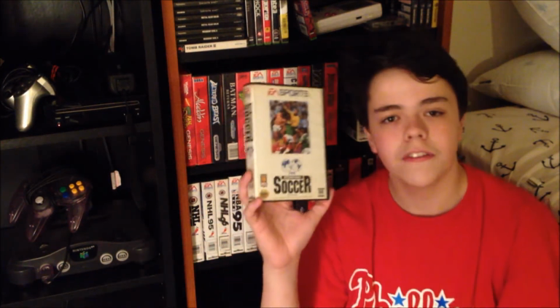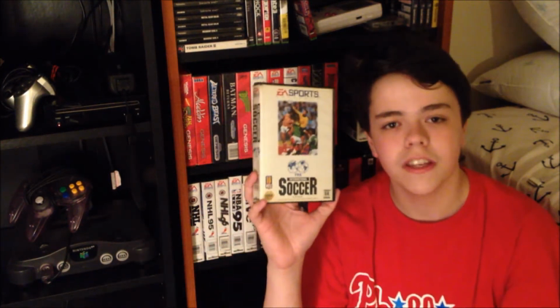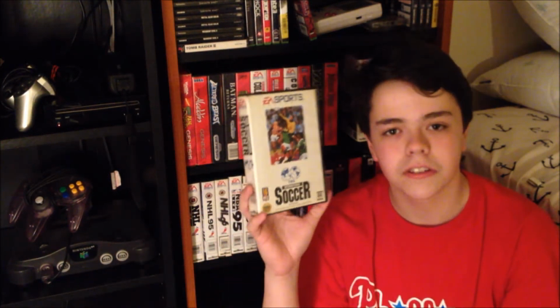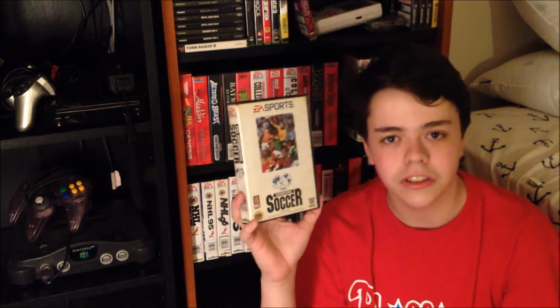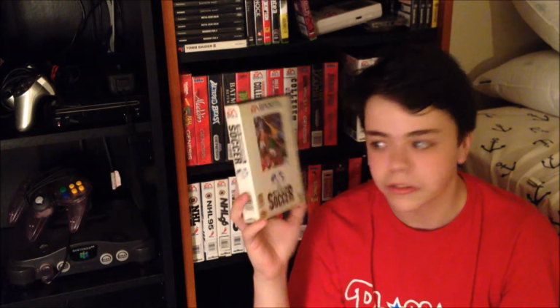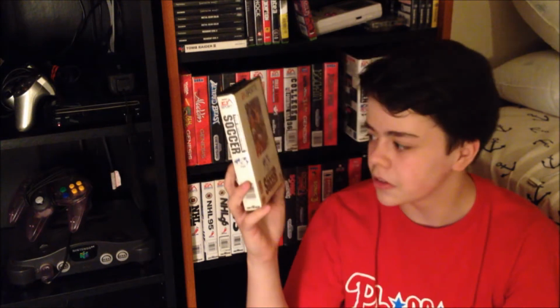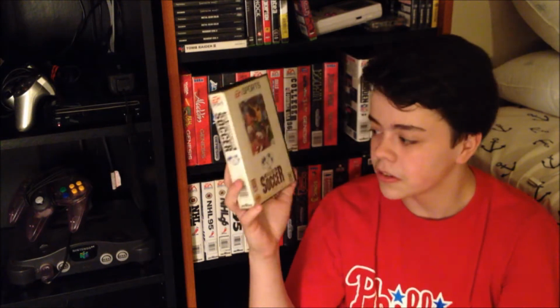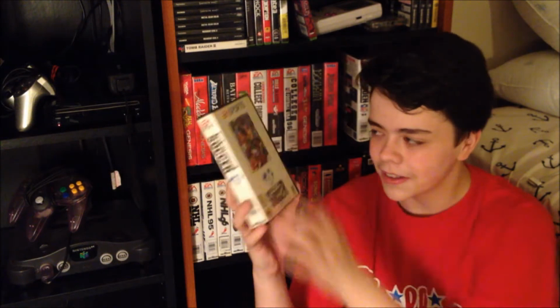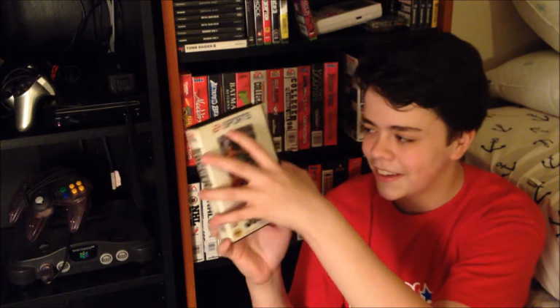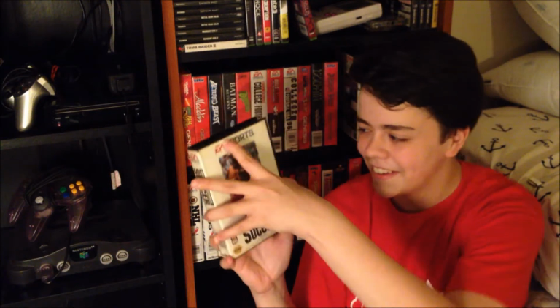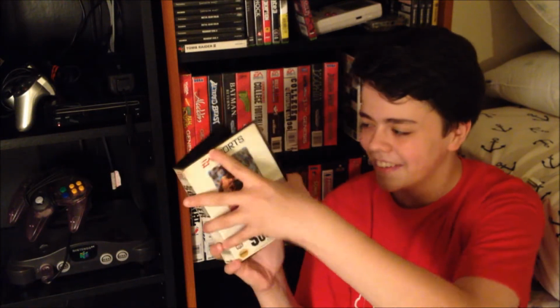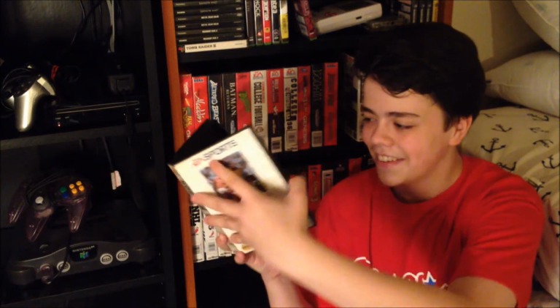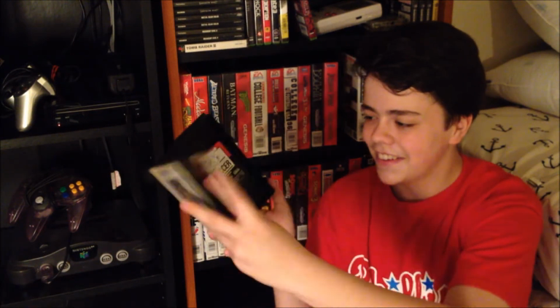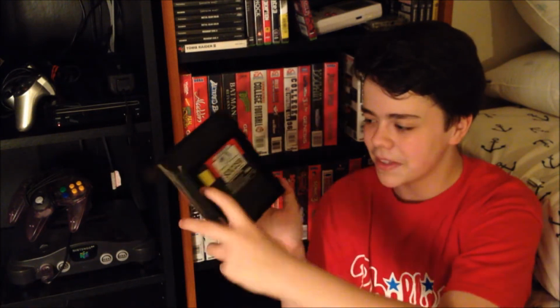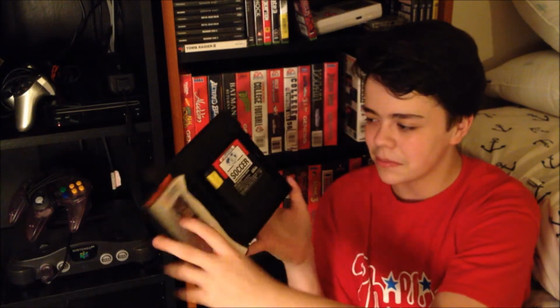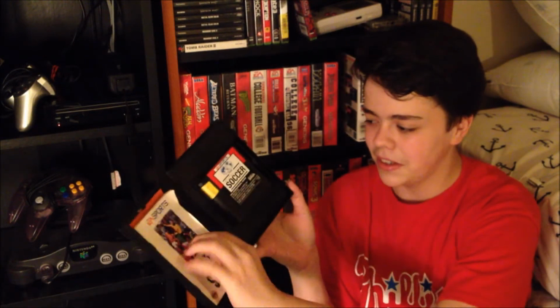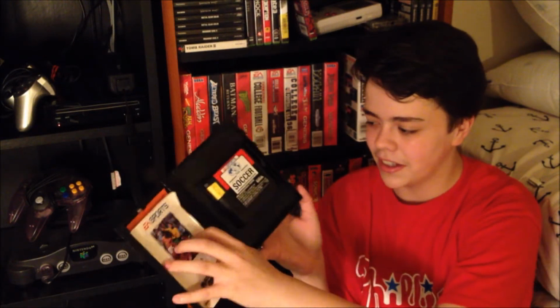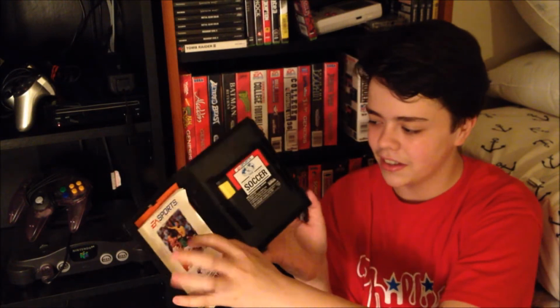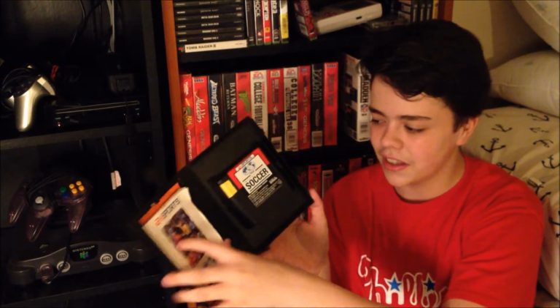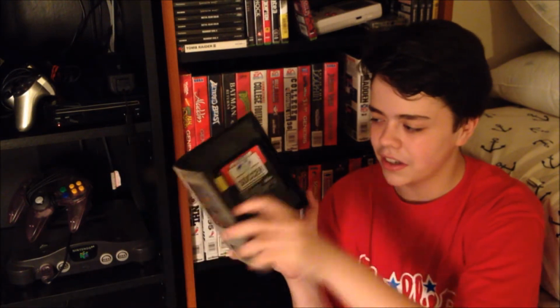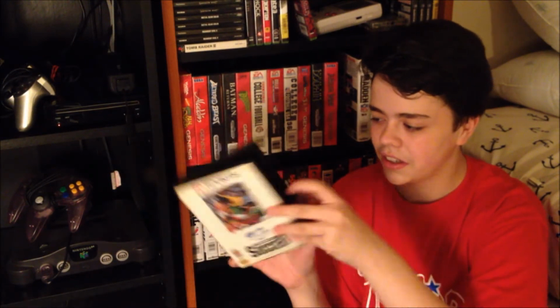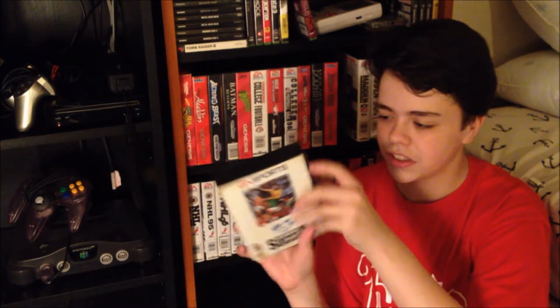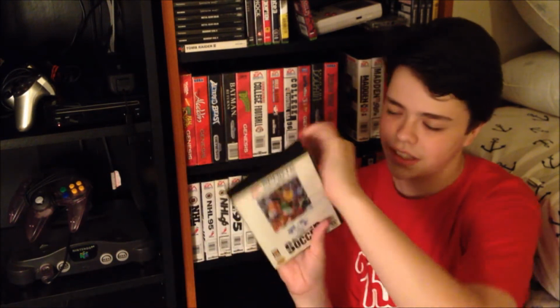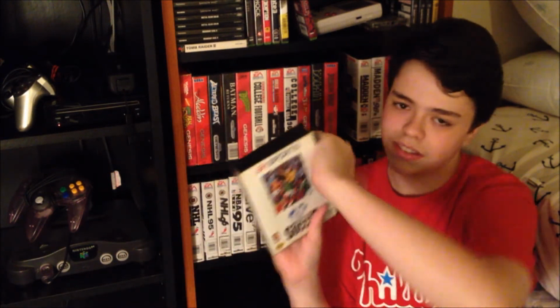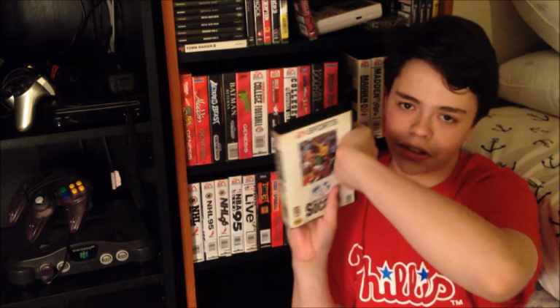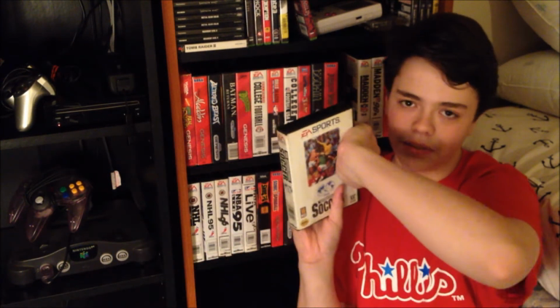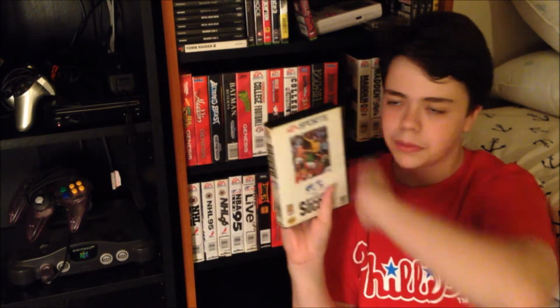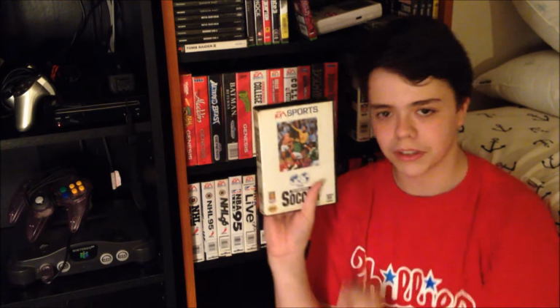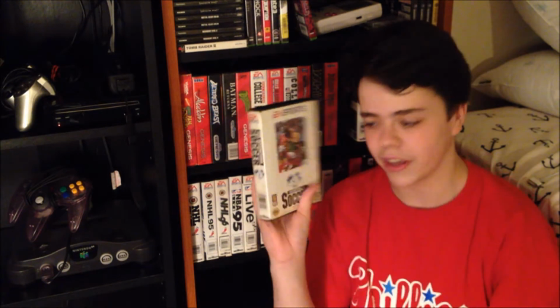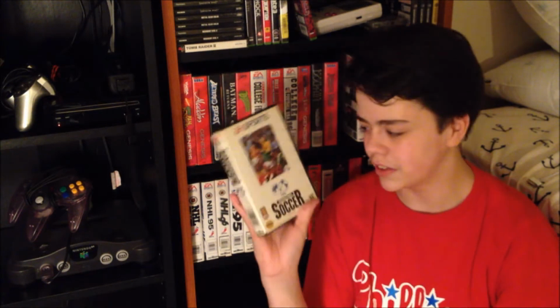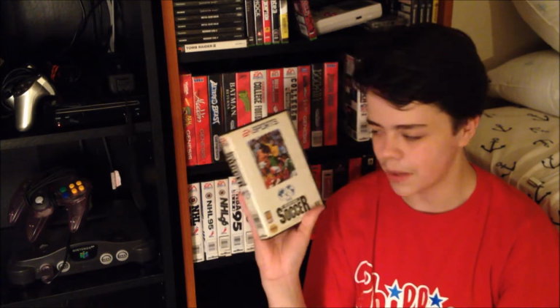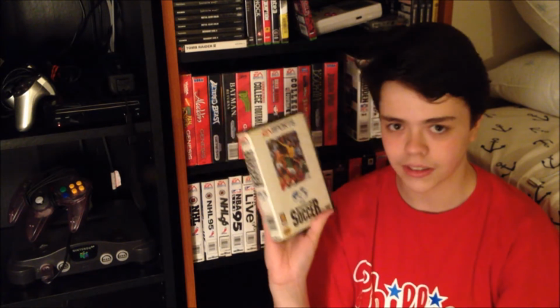FIFA International Soccer — yep, it's complete, and not in that great condition. It's a soccer game. That's pretty much all I have to say about this.